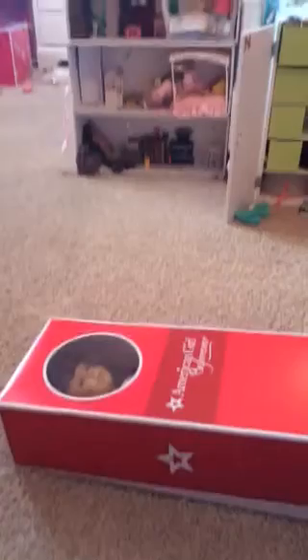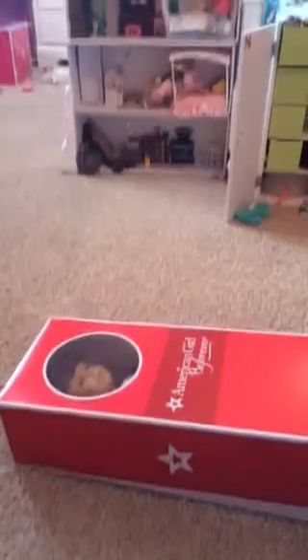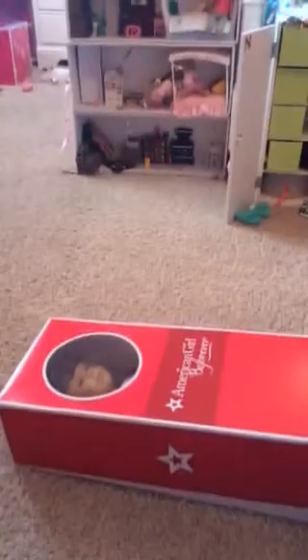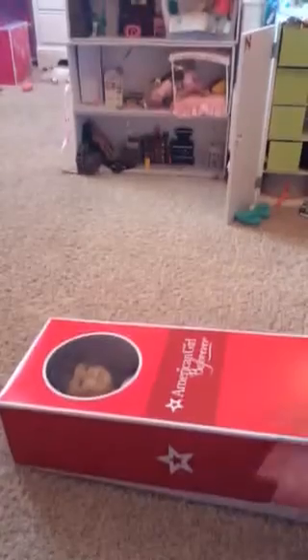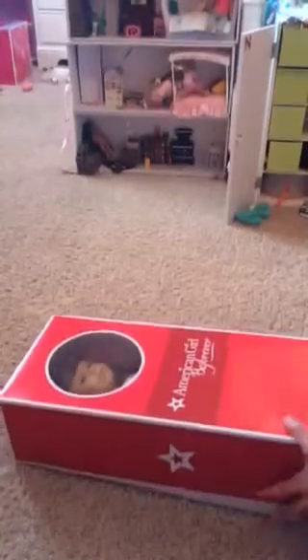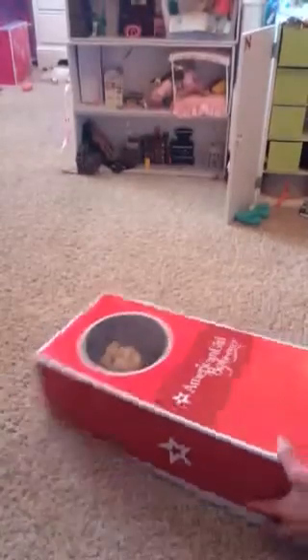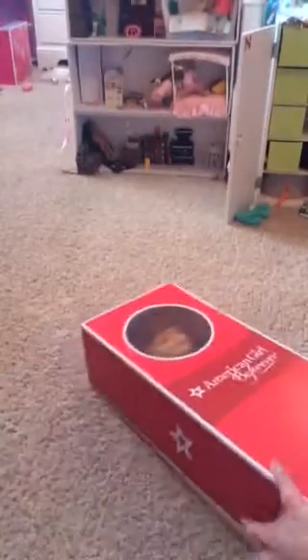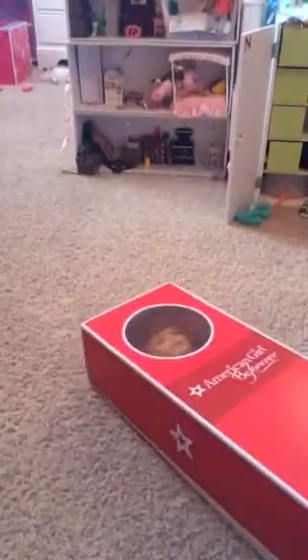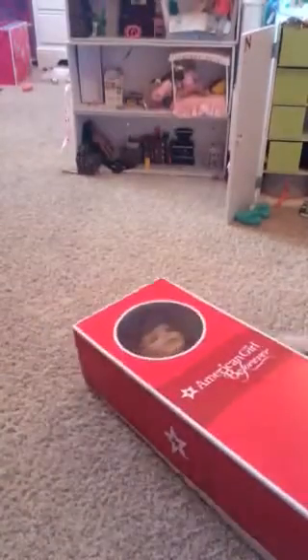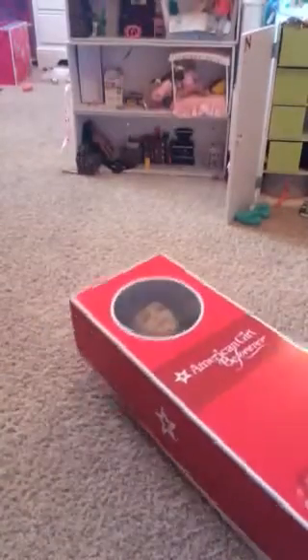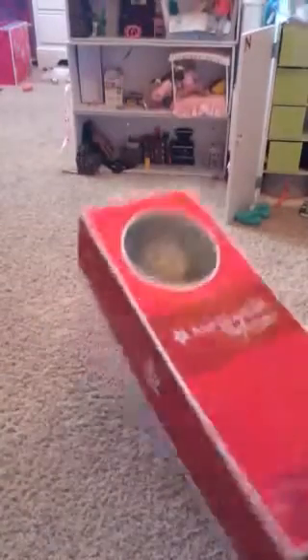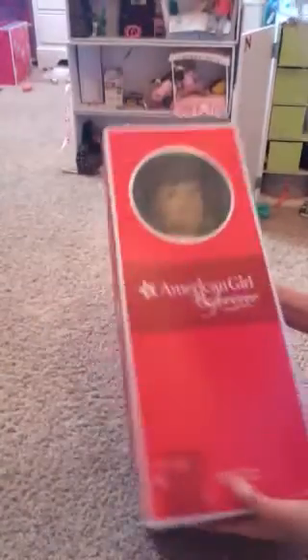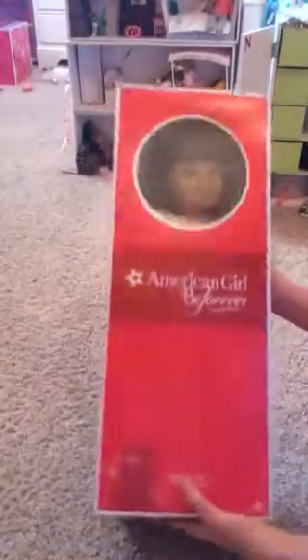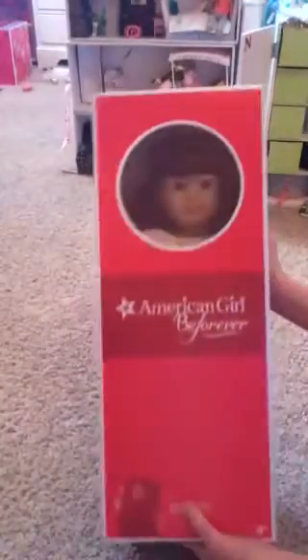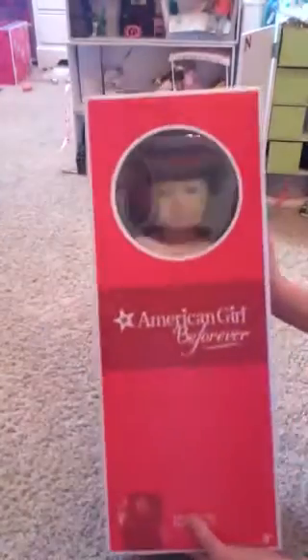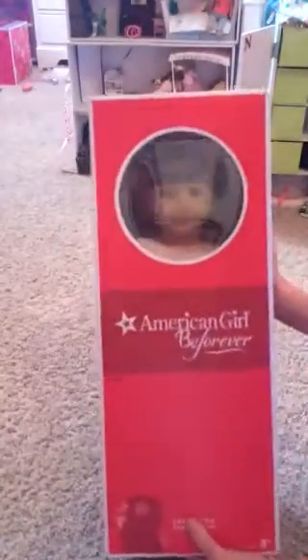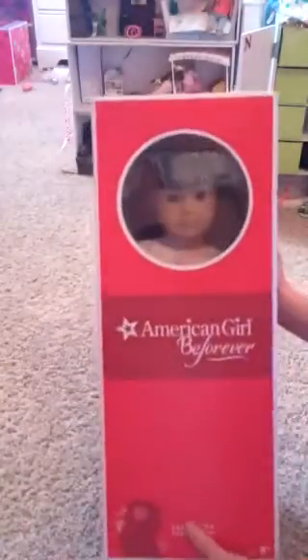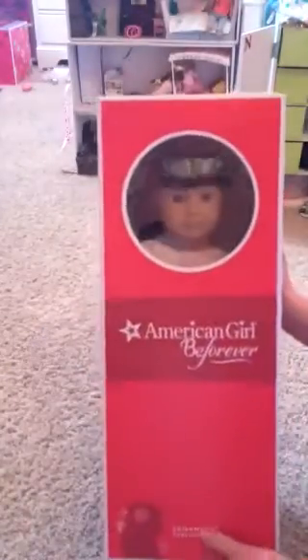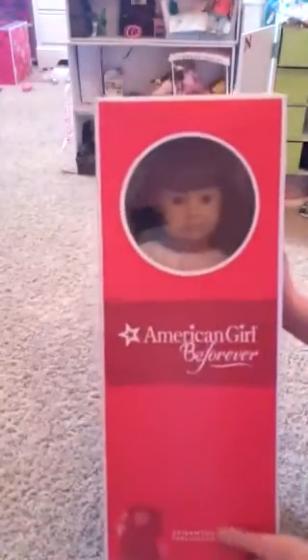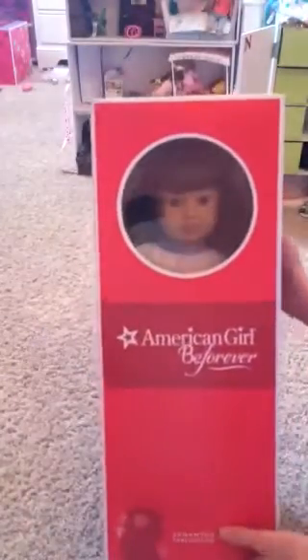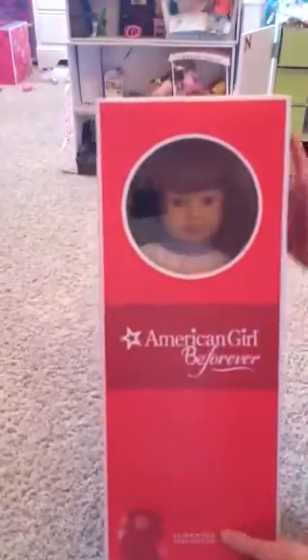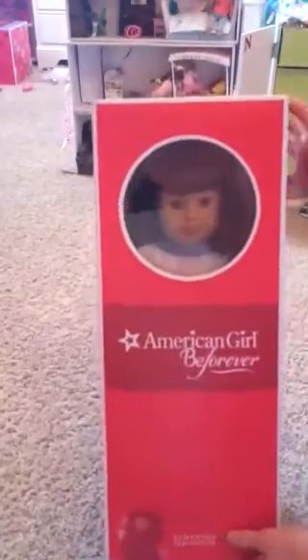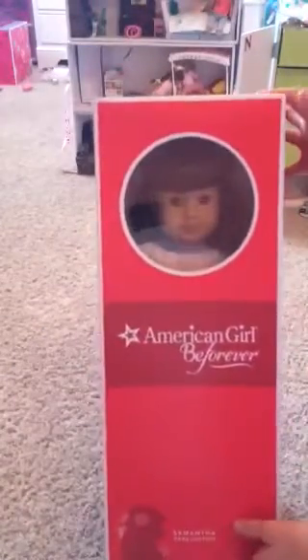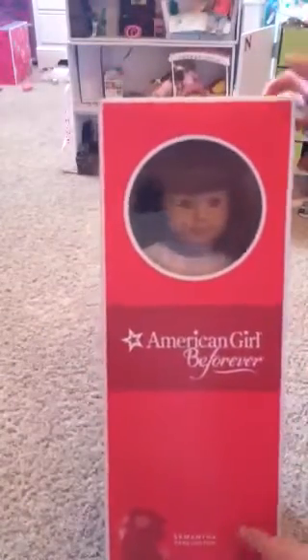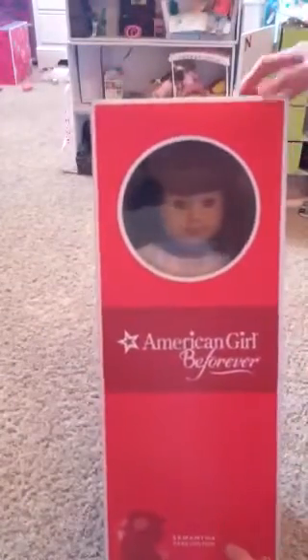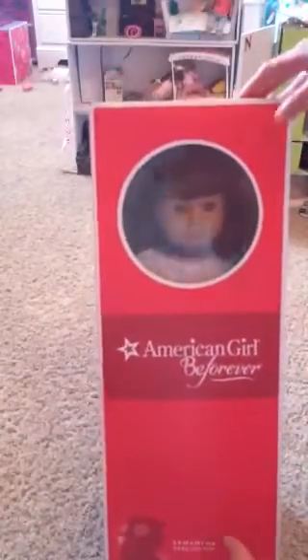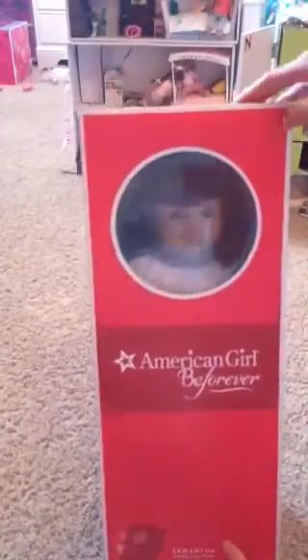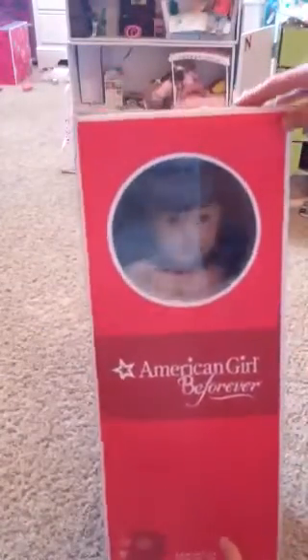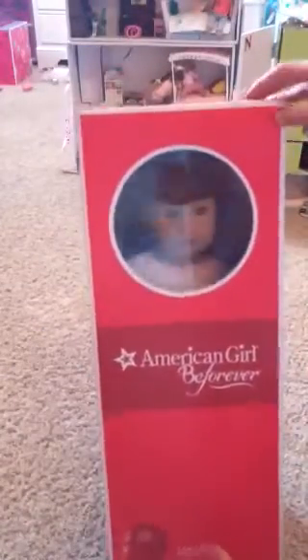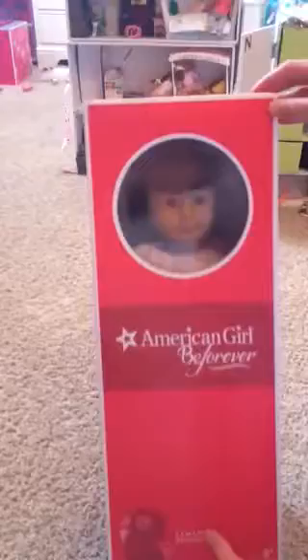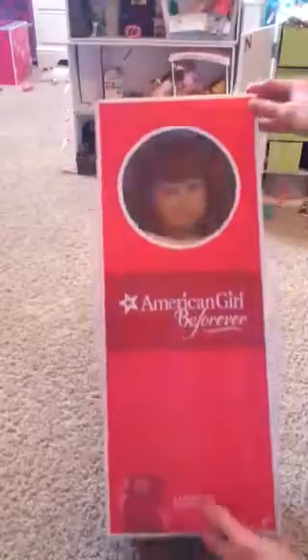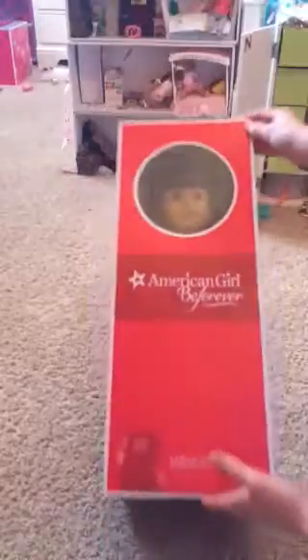Hey guys, I just got Samantha Parkington. She's so pretty. Oh my gosh.